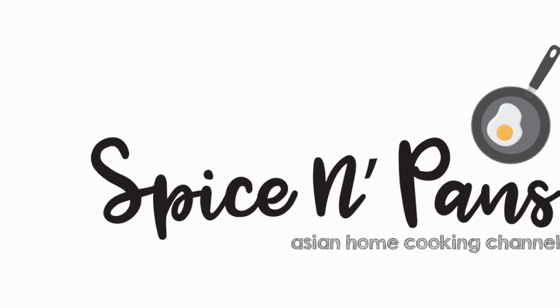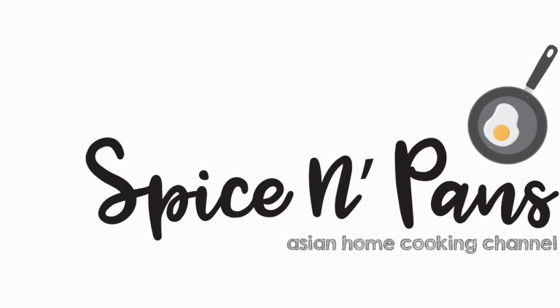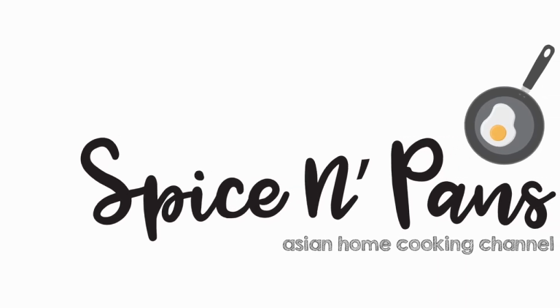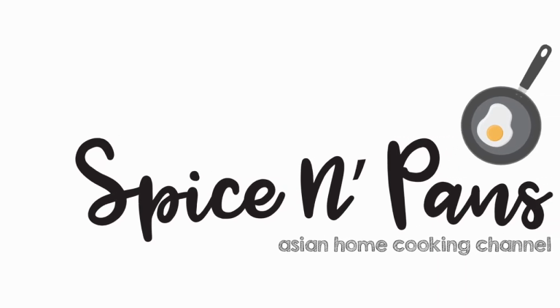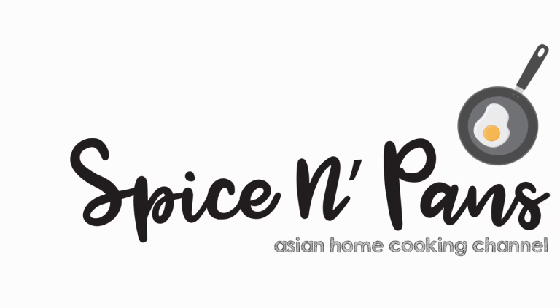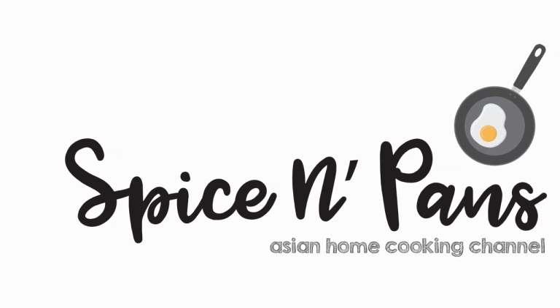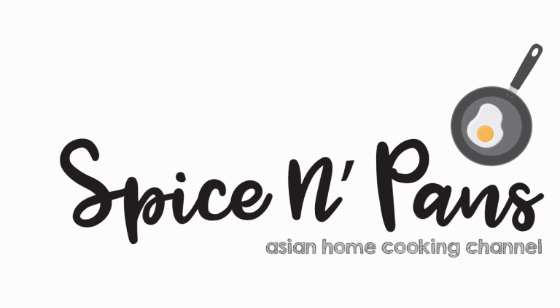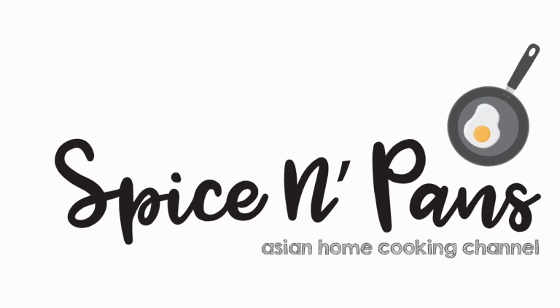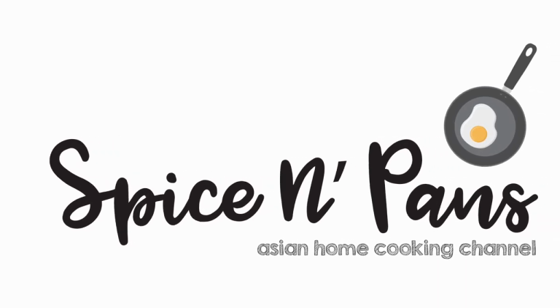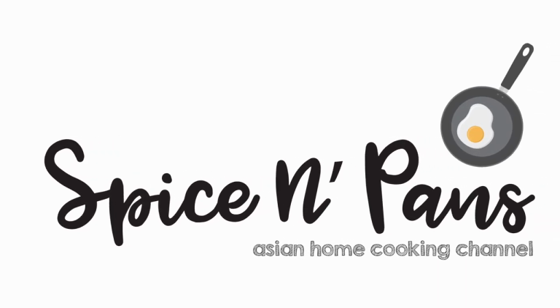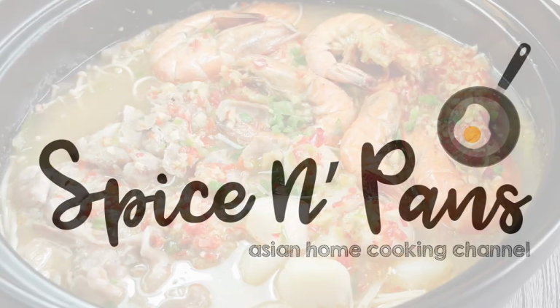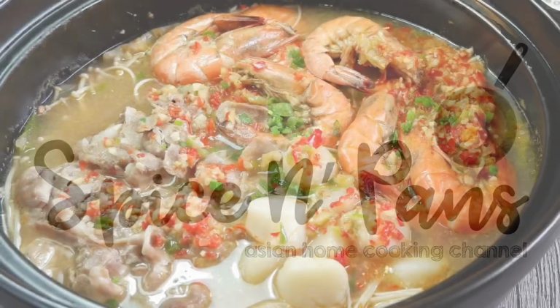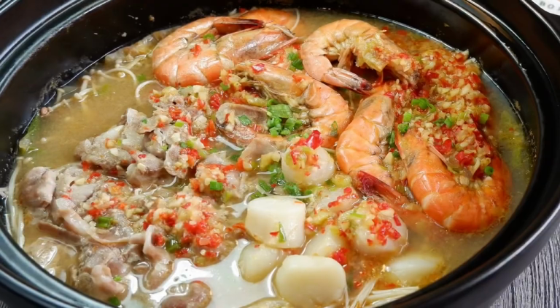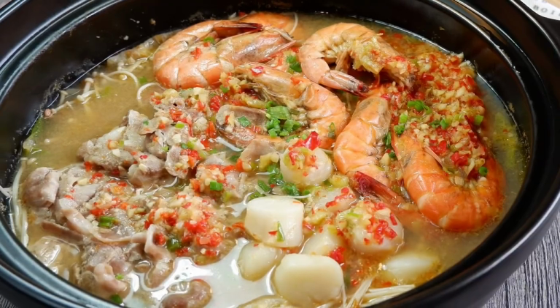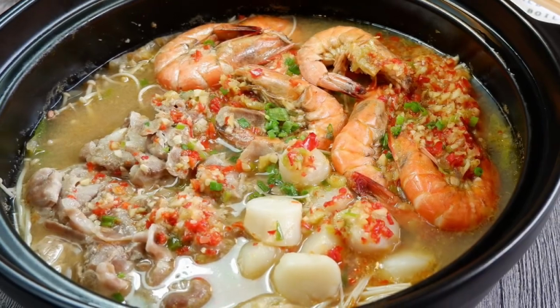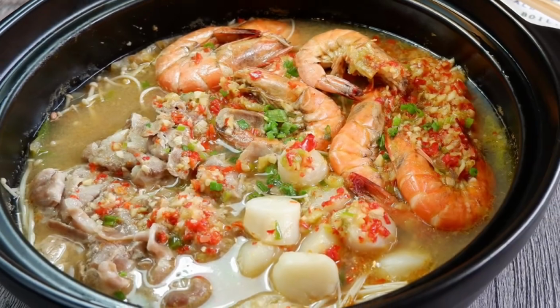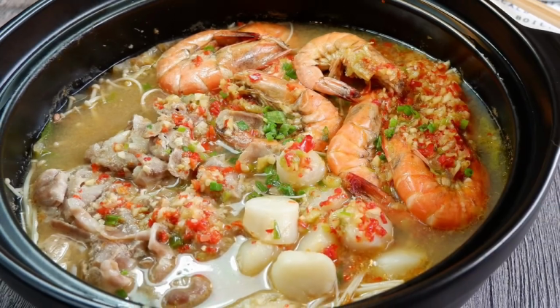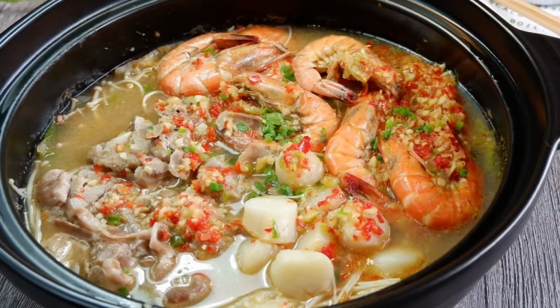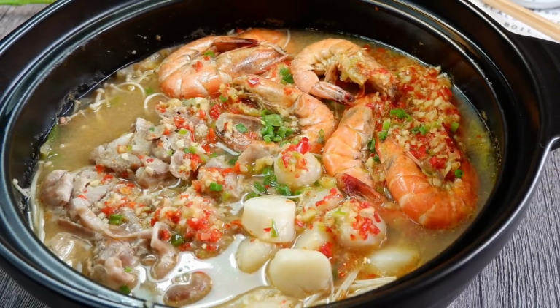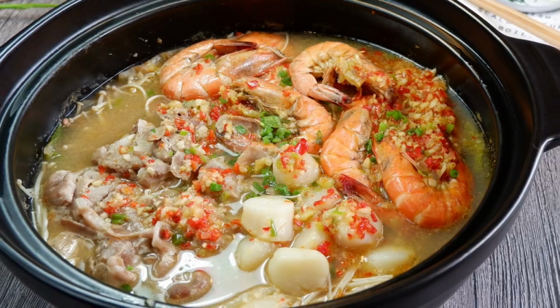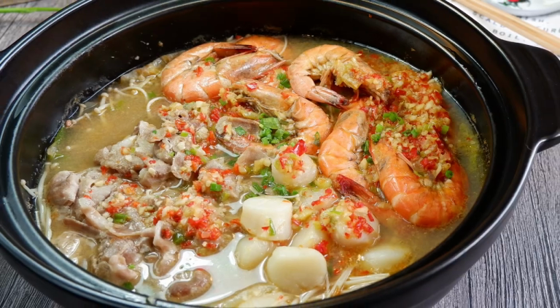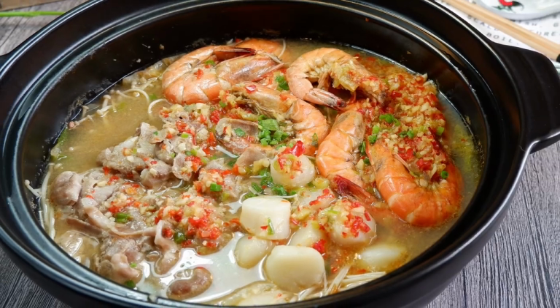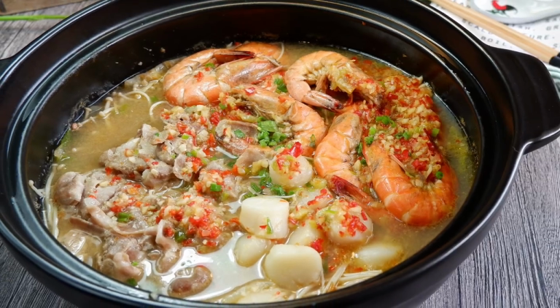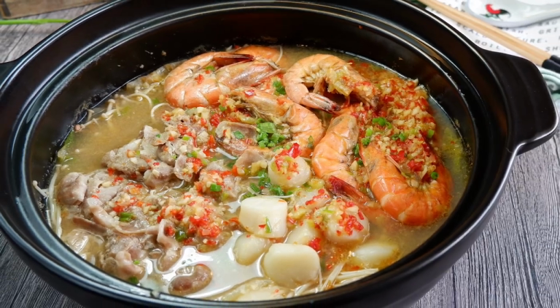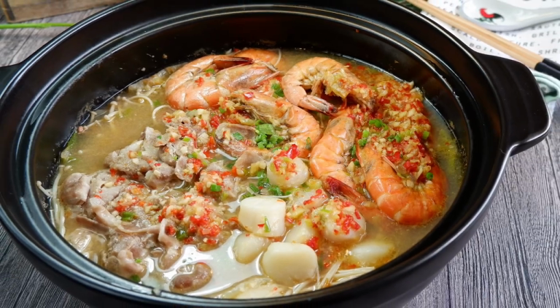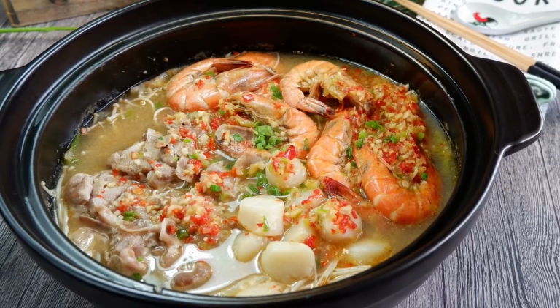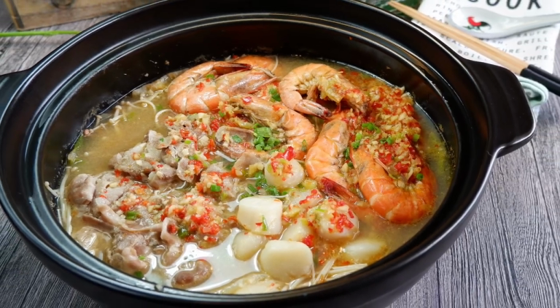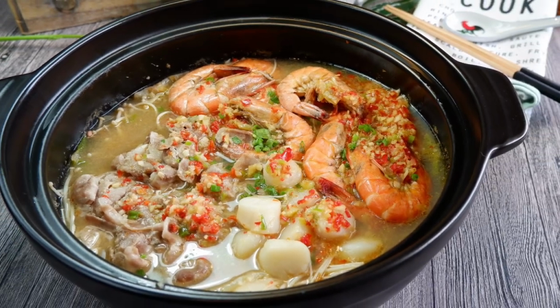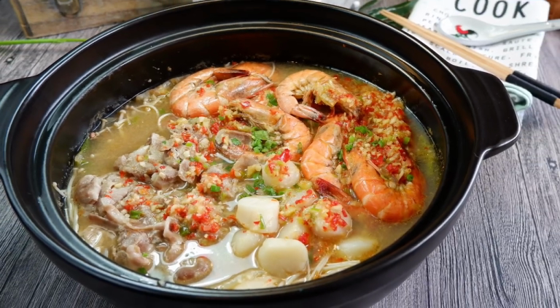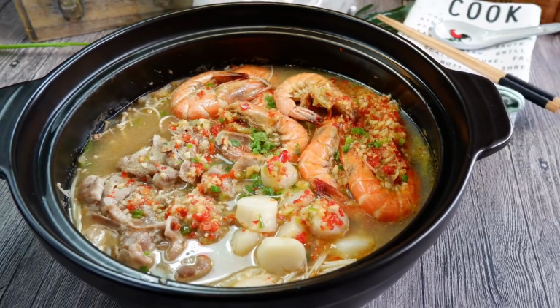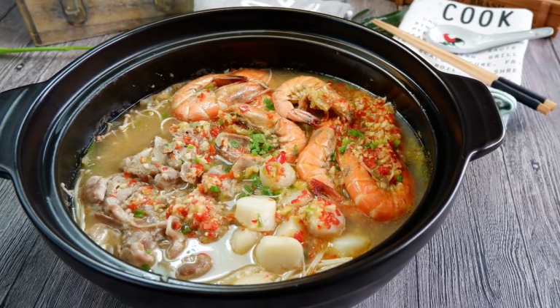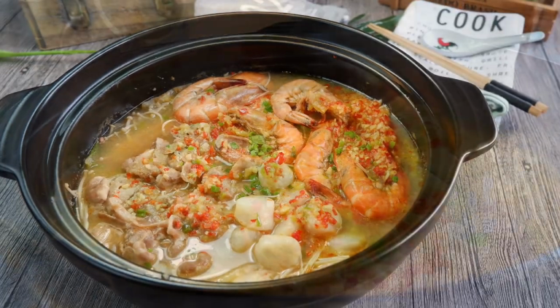Hi and welcome to Spice and Pans. Today we will be cooking a very simple treasure pot. So let's start cooking.